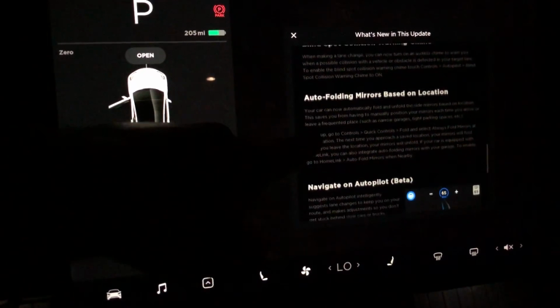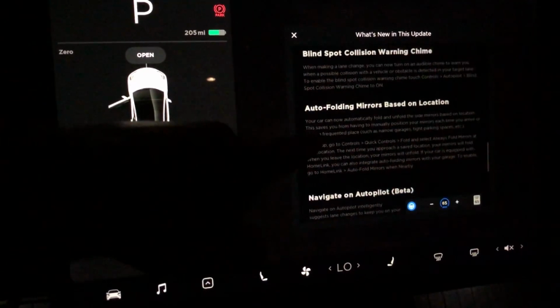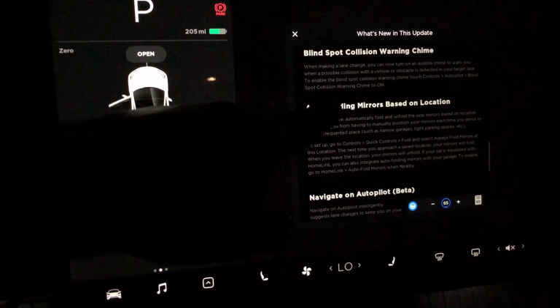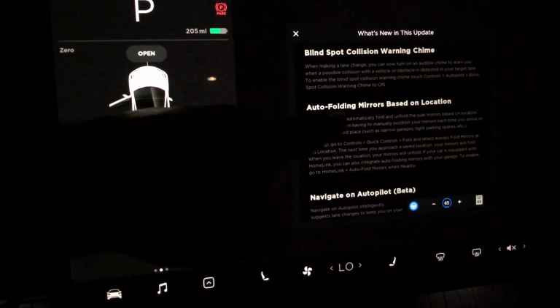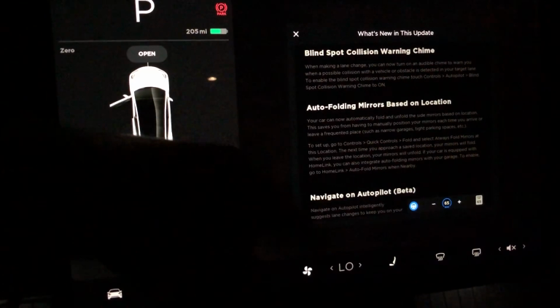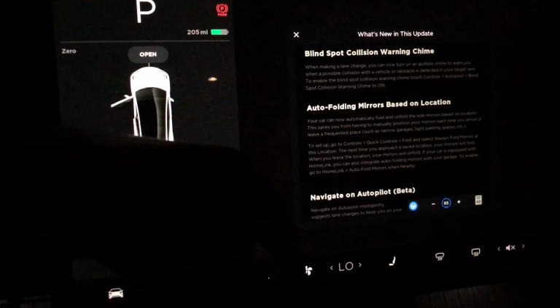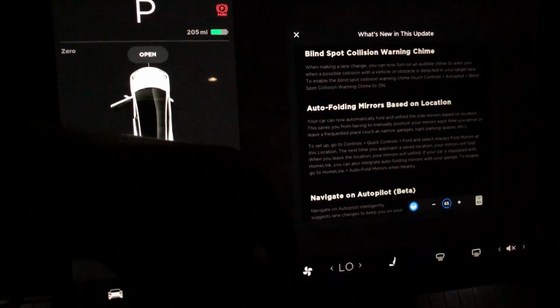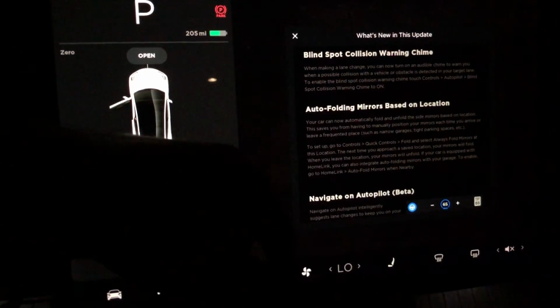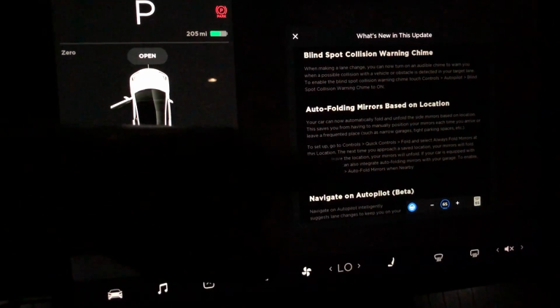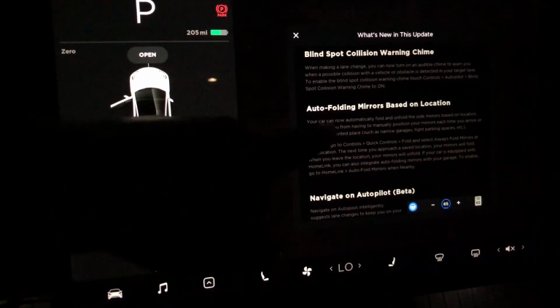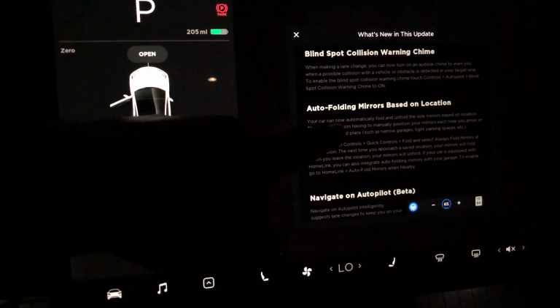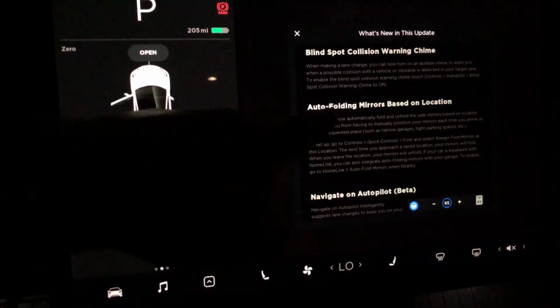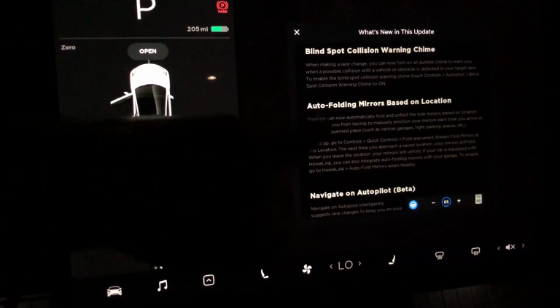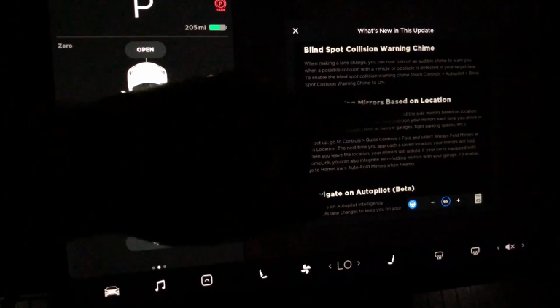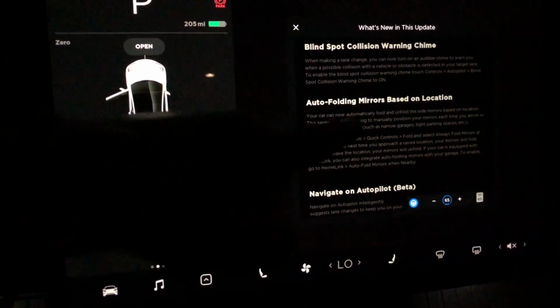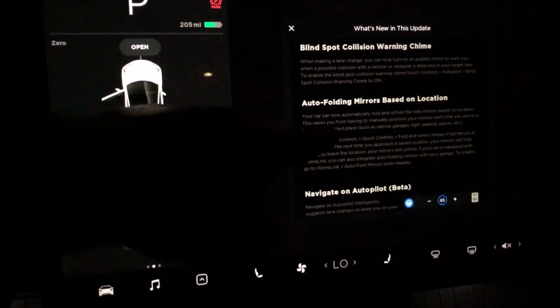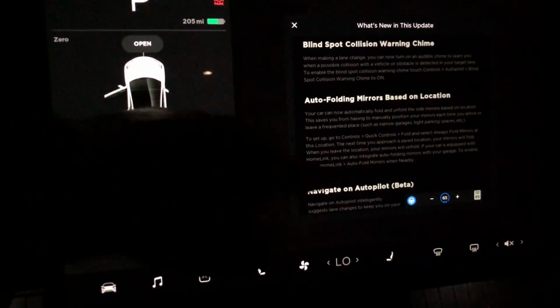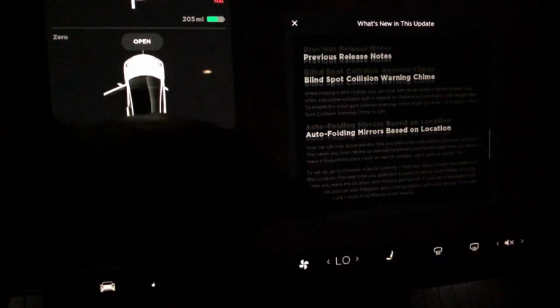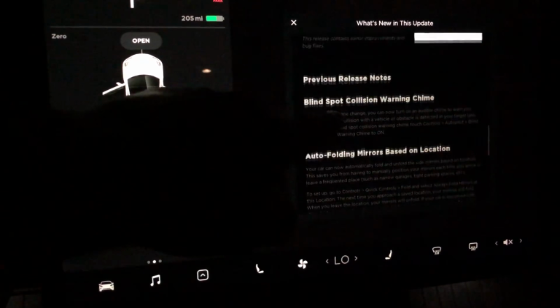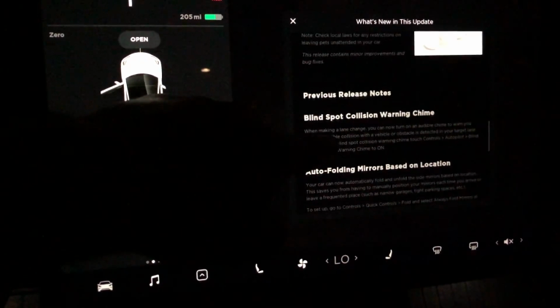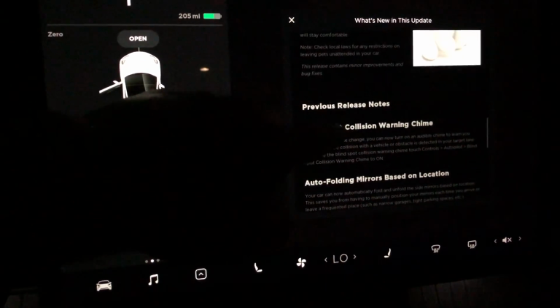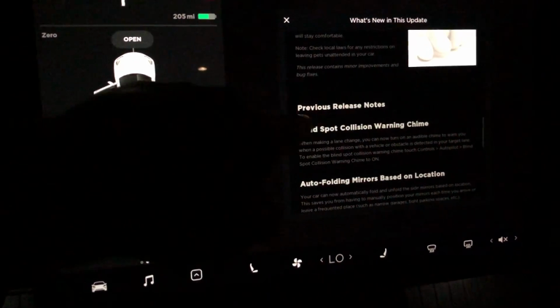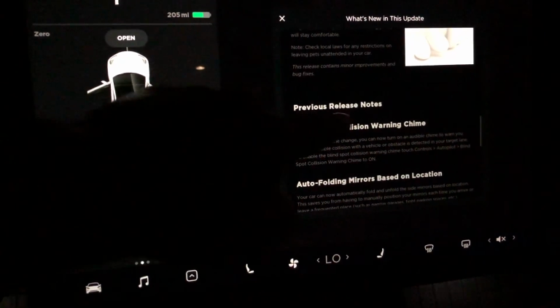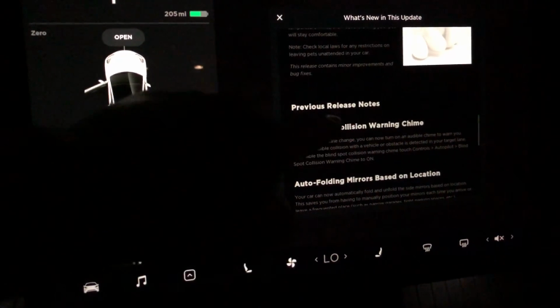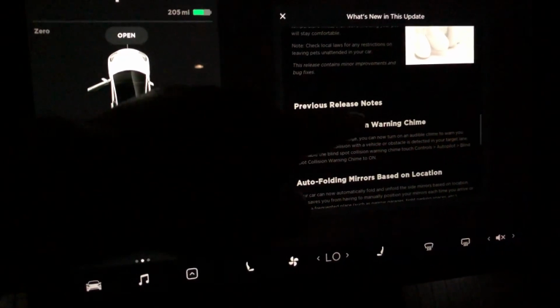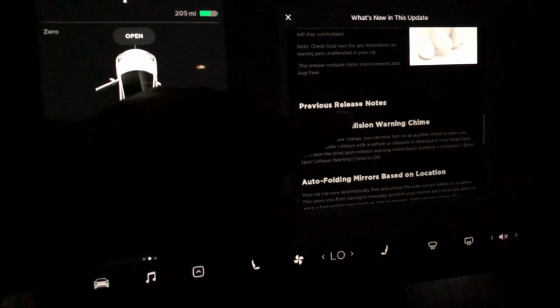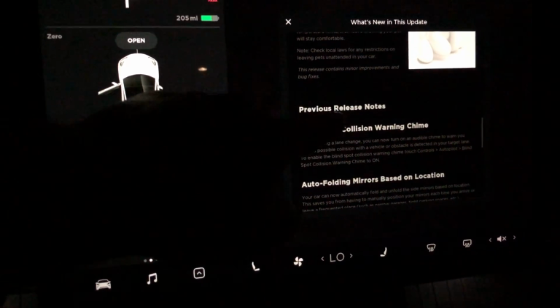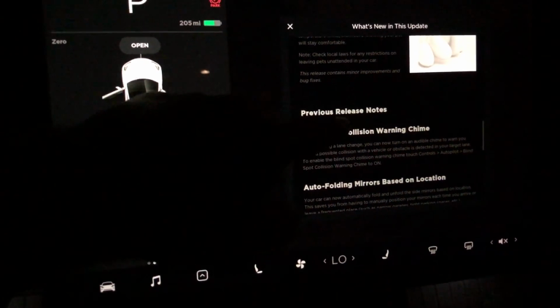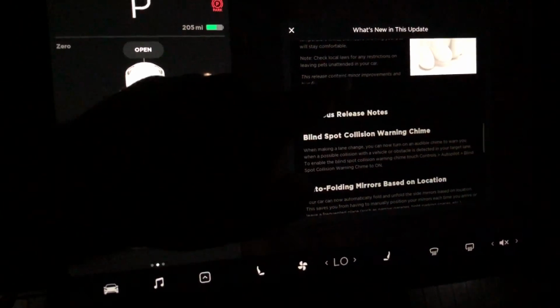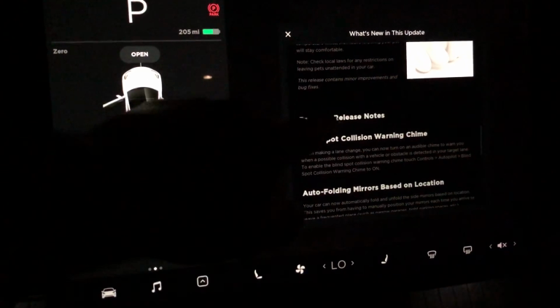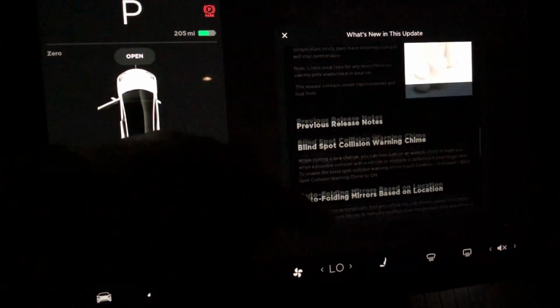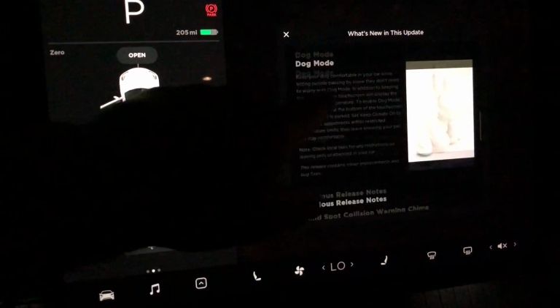The auto folding mirror based on location was on the previous one as well. As you can see here, it's showing the previous release notes.